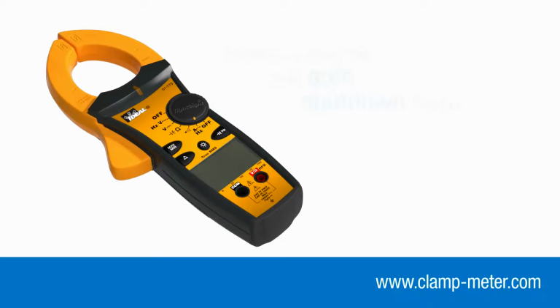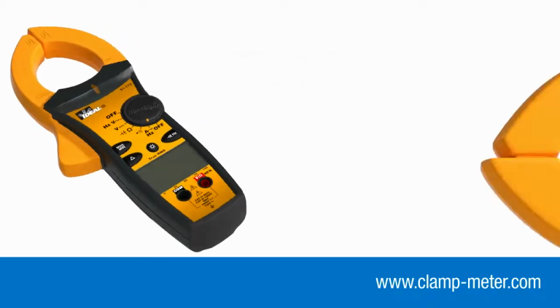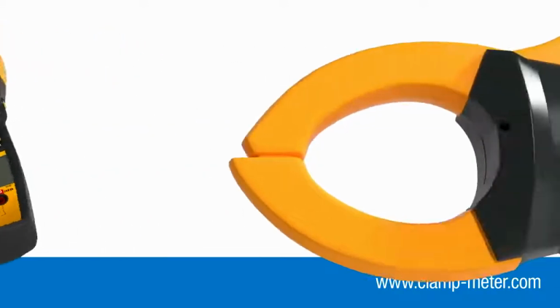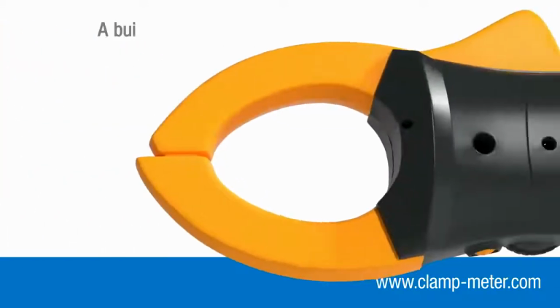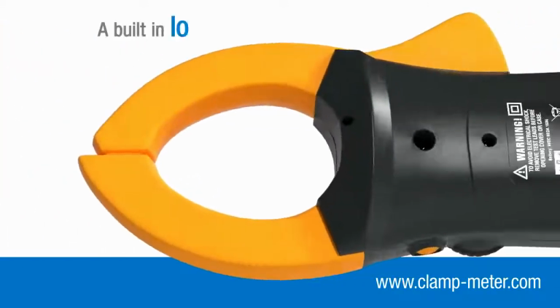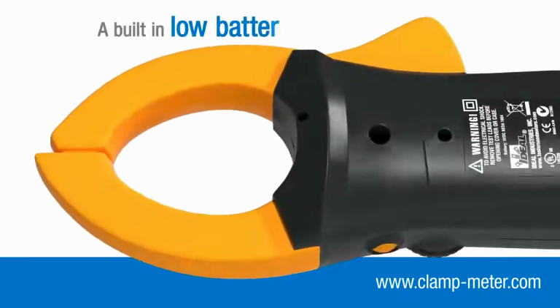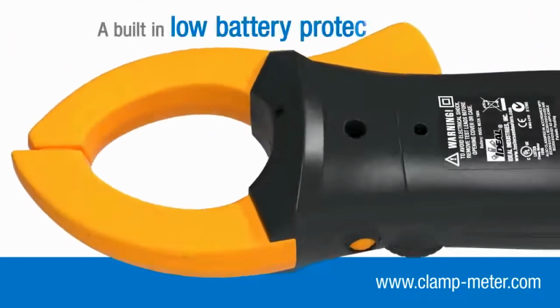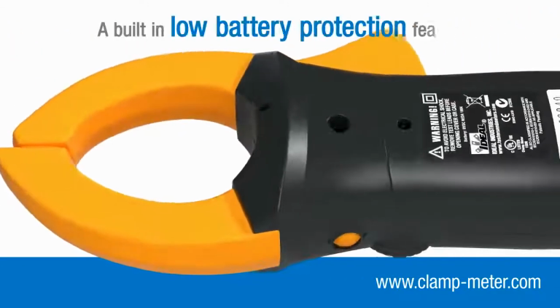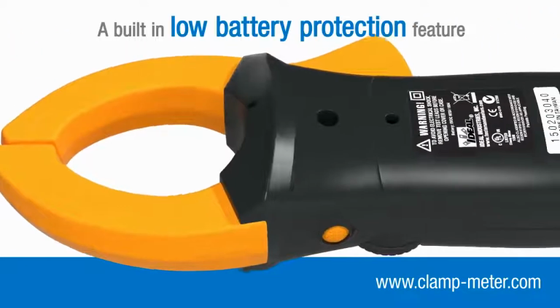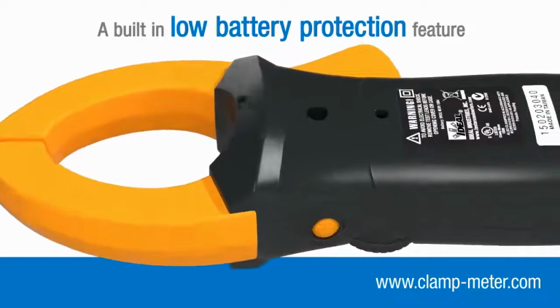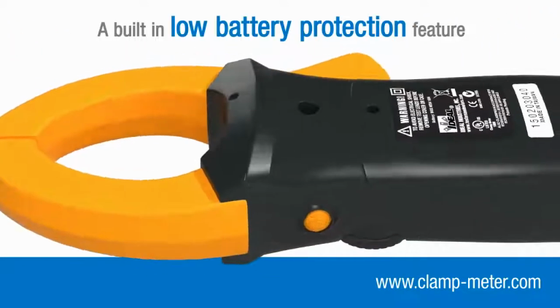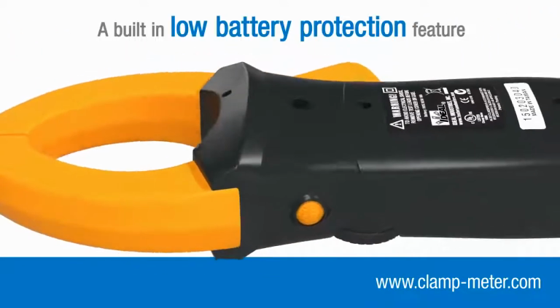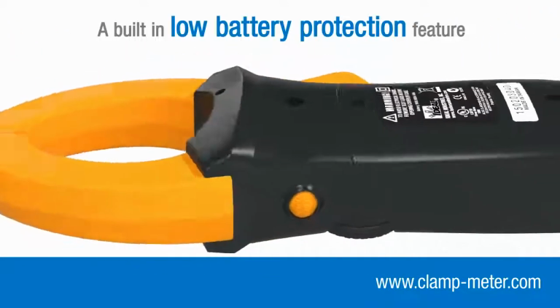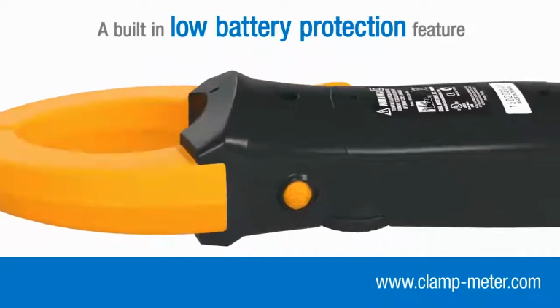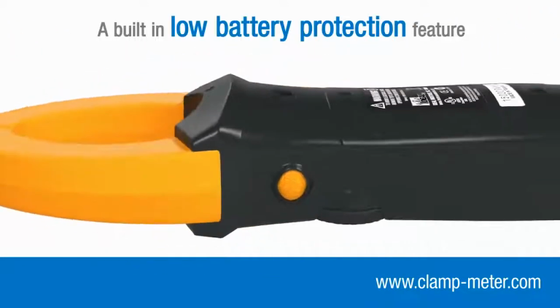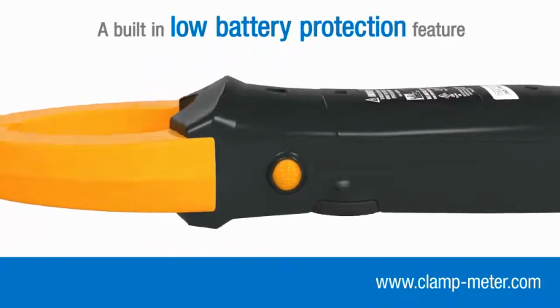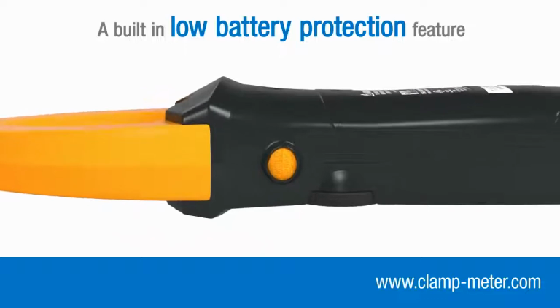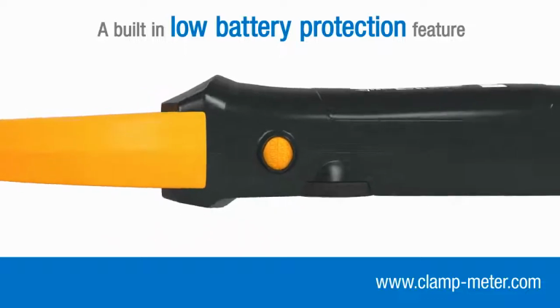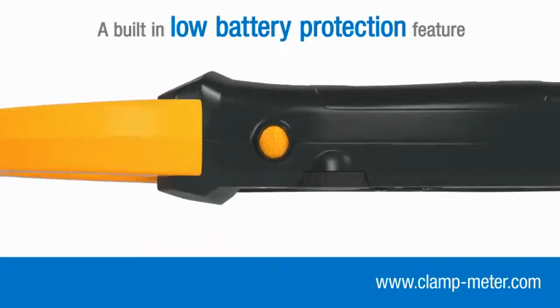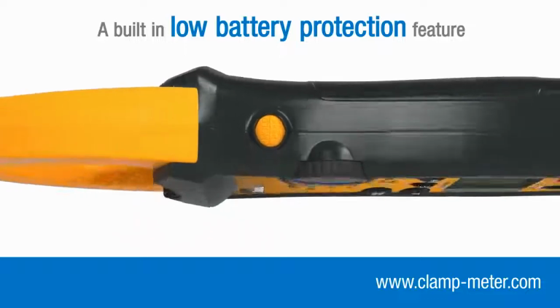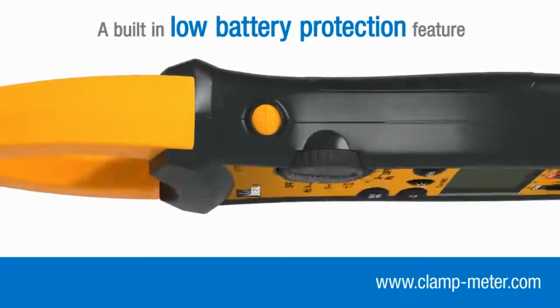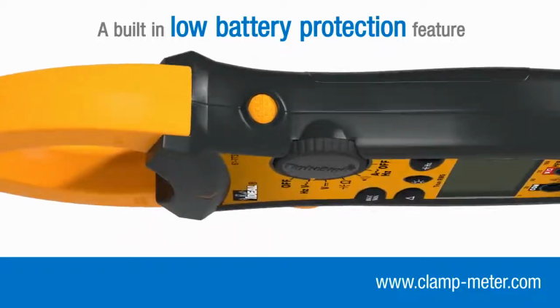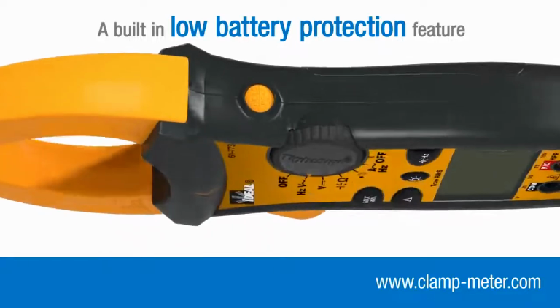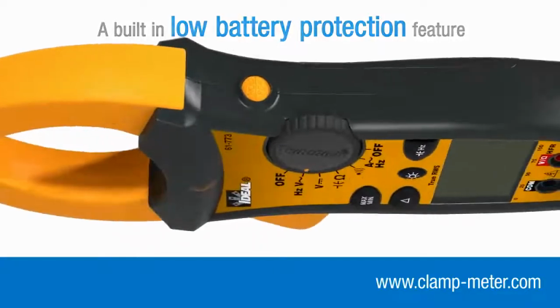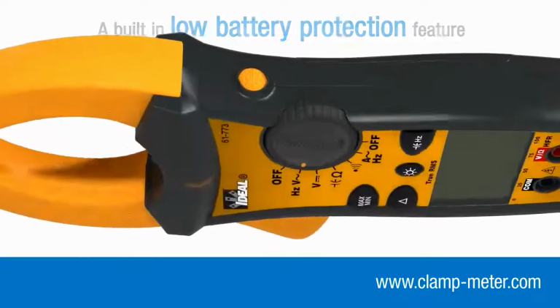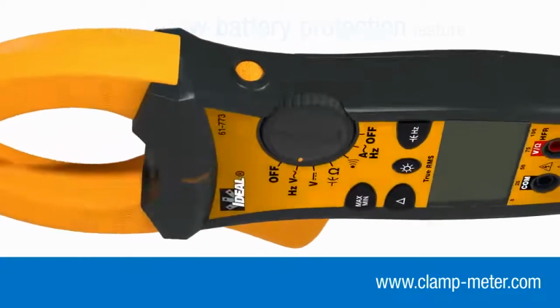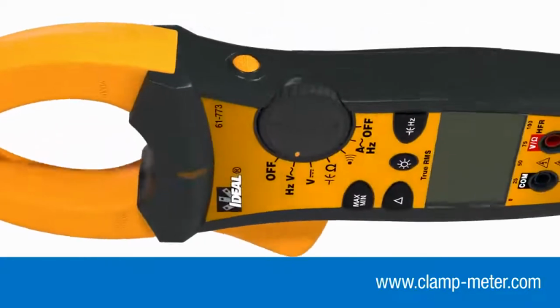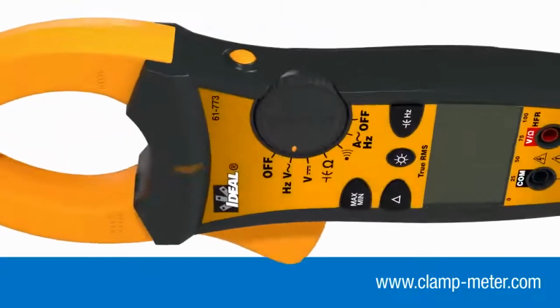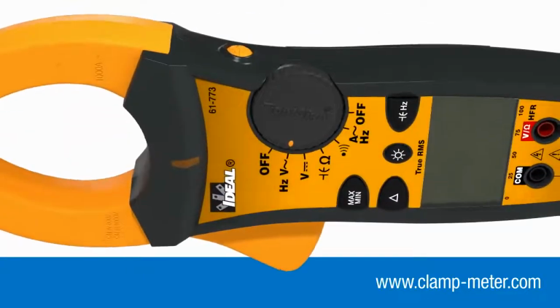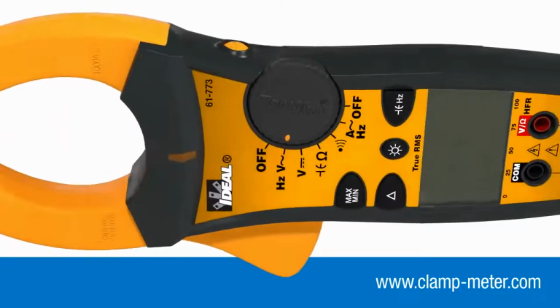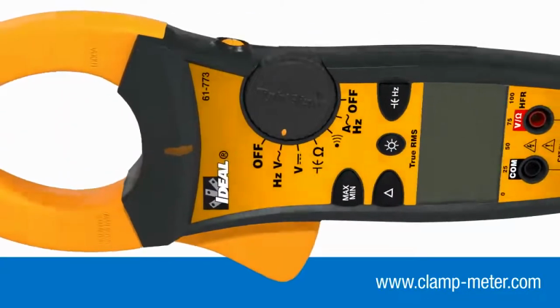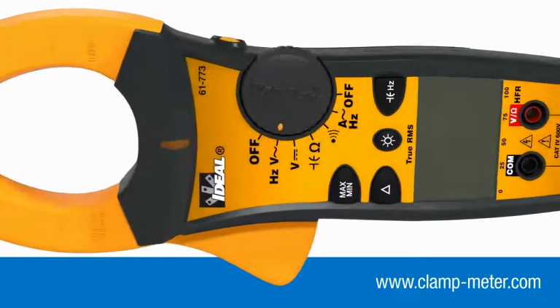A built-in low battery protection feature prevents the meter from turning on when the battery level is too low to guarantee accurate measurements.